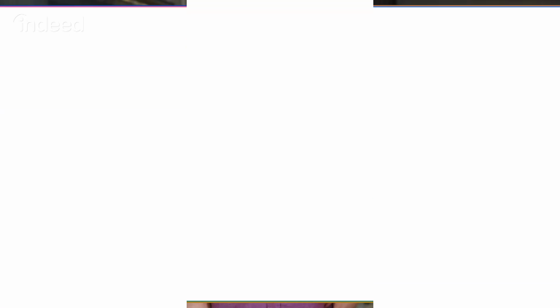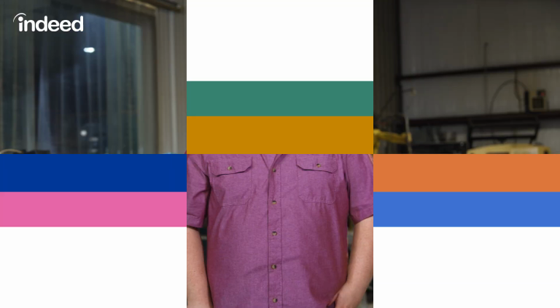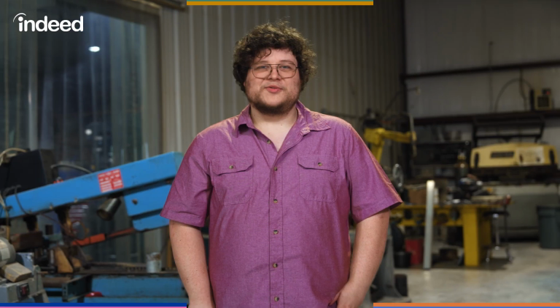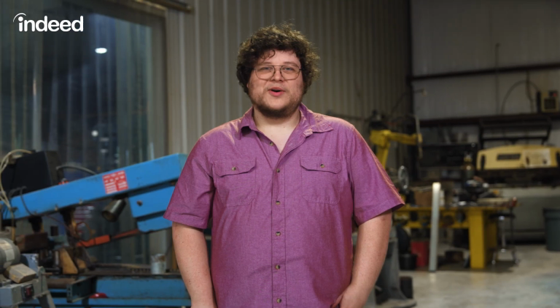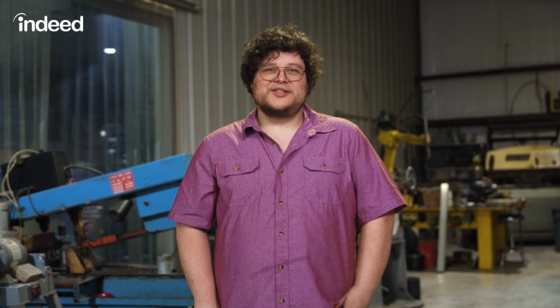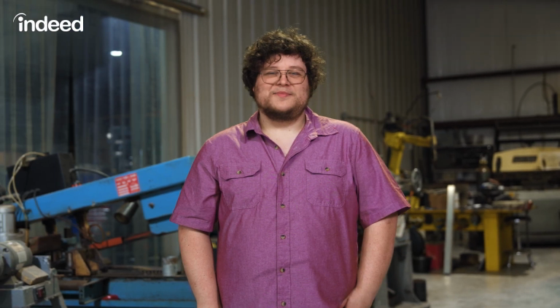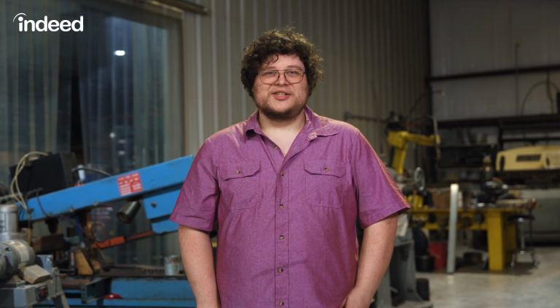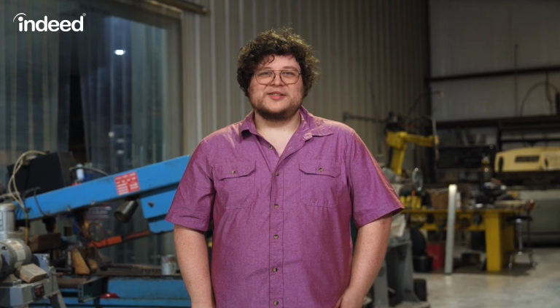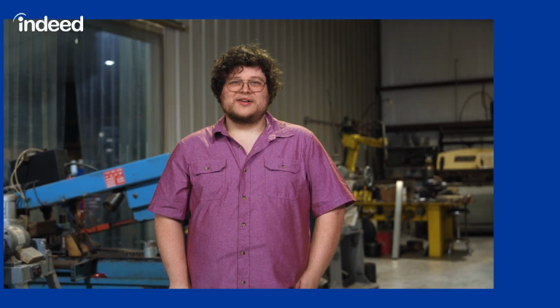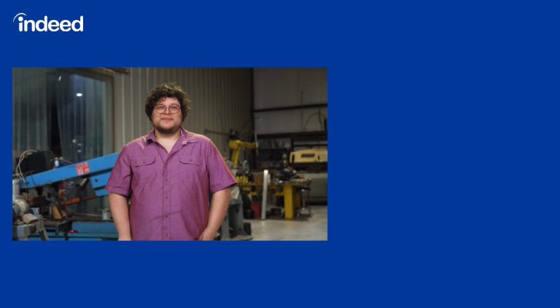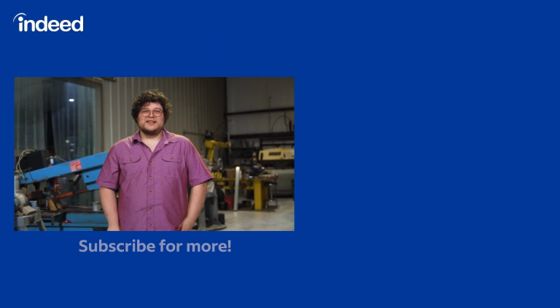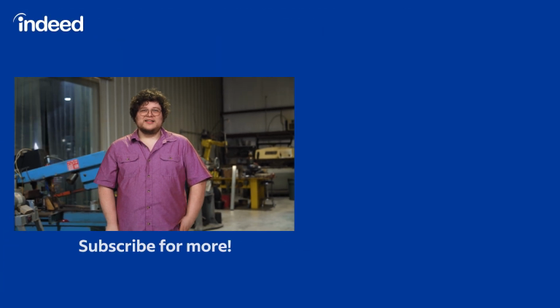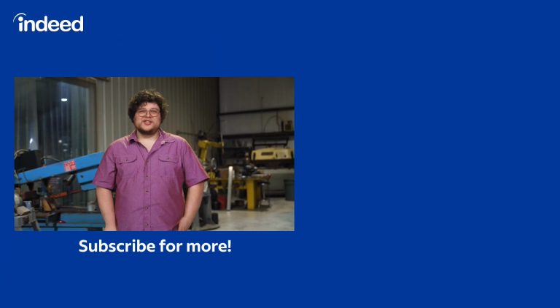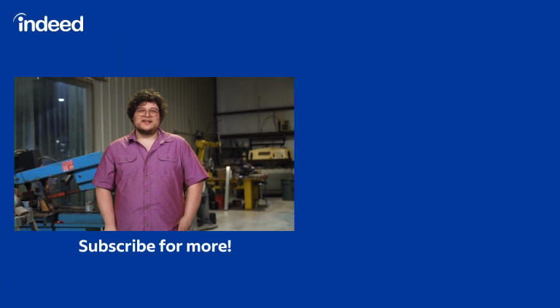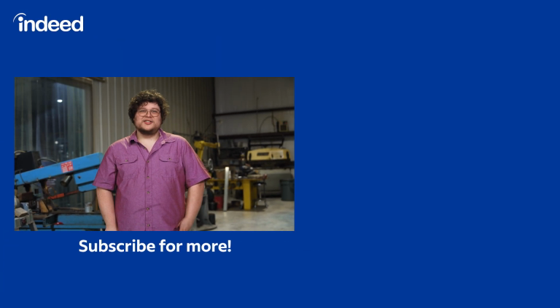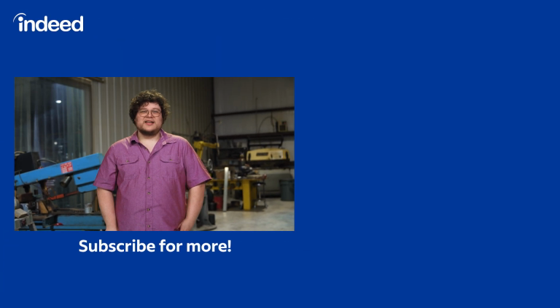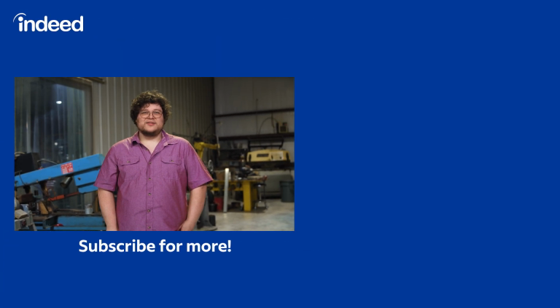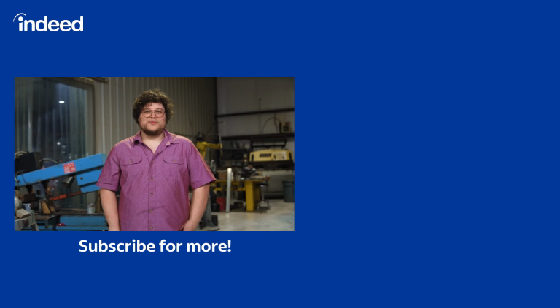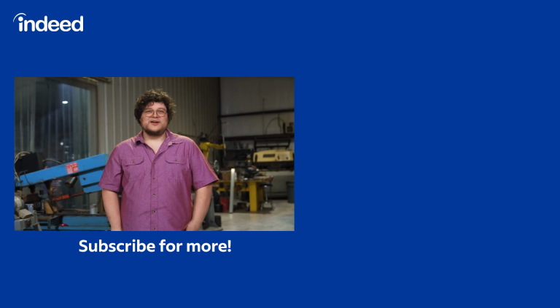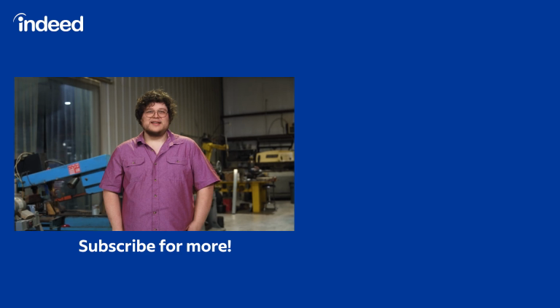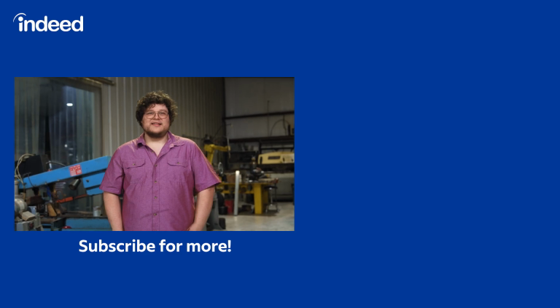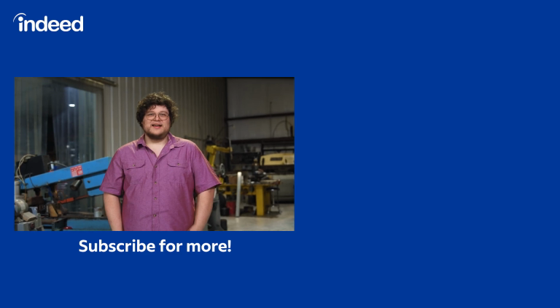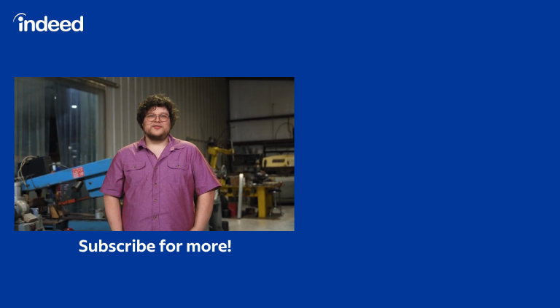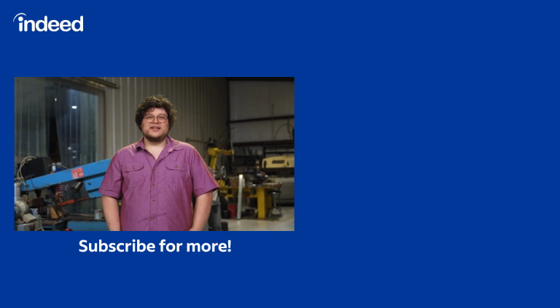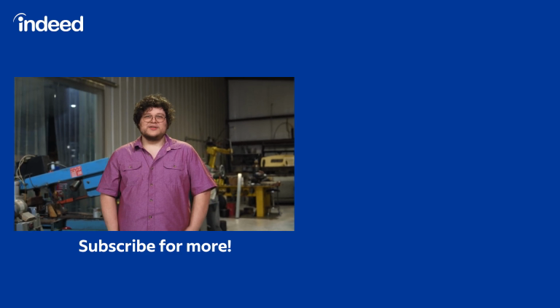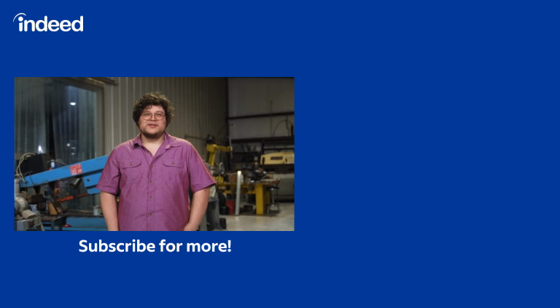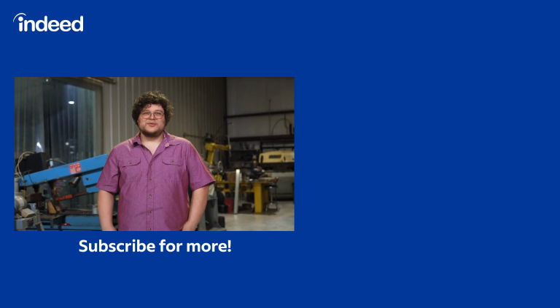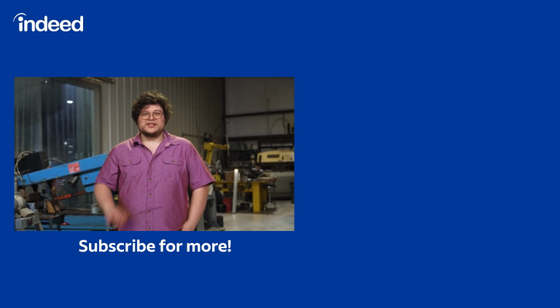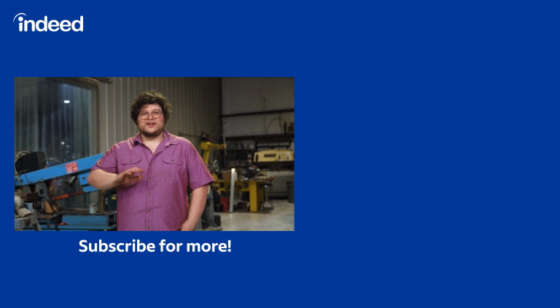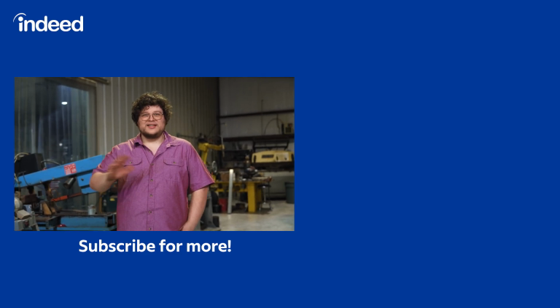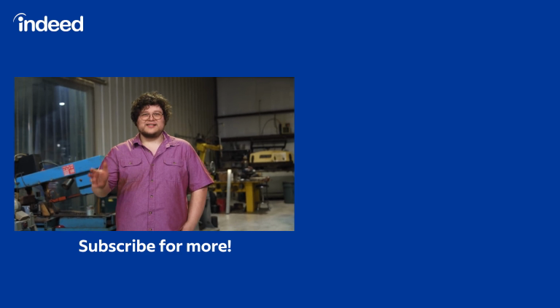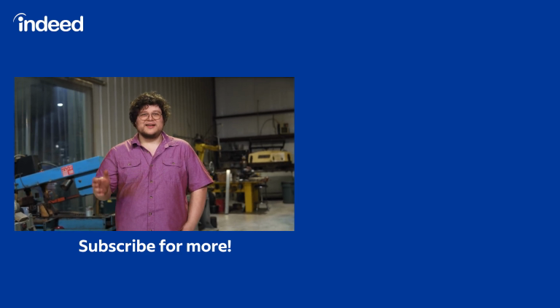Thanks for watching. Be sure to subscribe to the Indeed channel and check out some more day in the life videos. We'll see y'all next time.